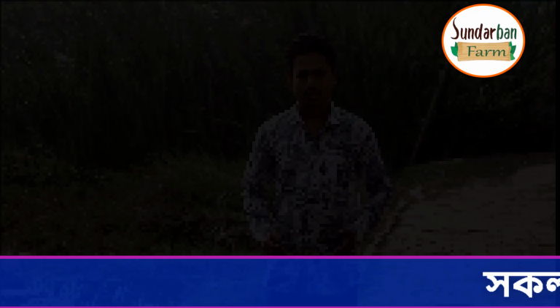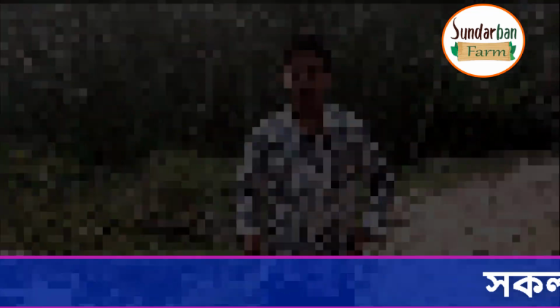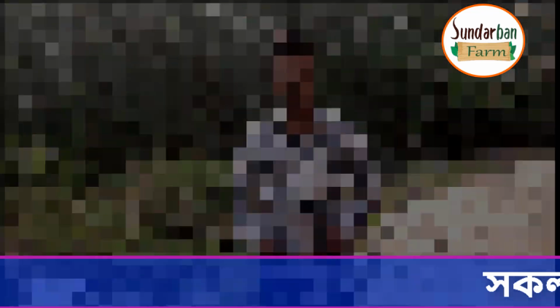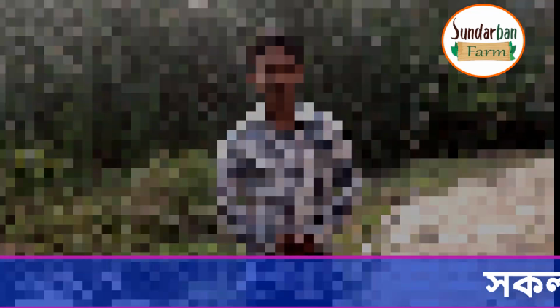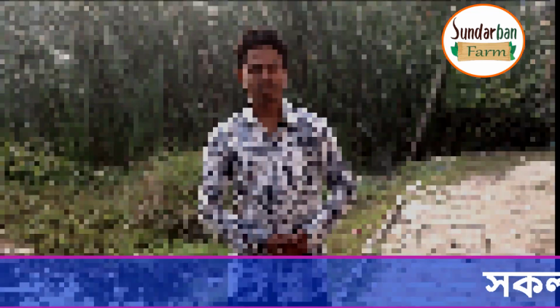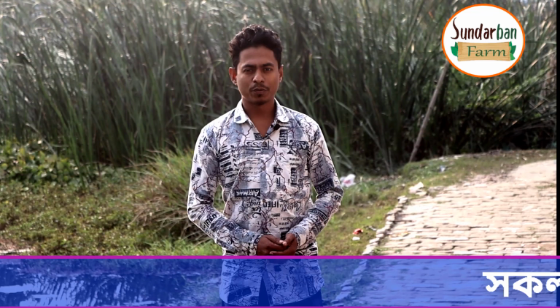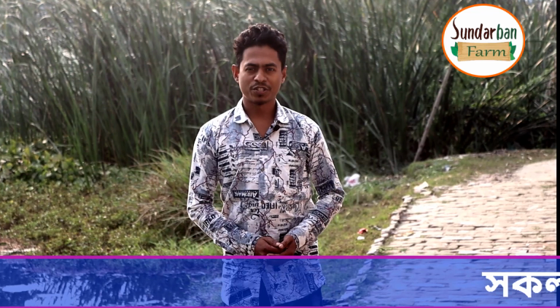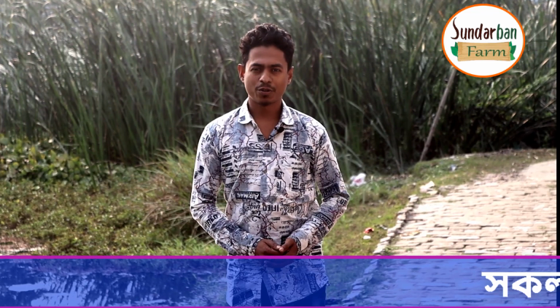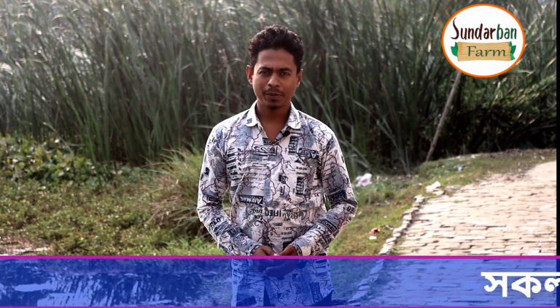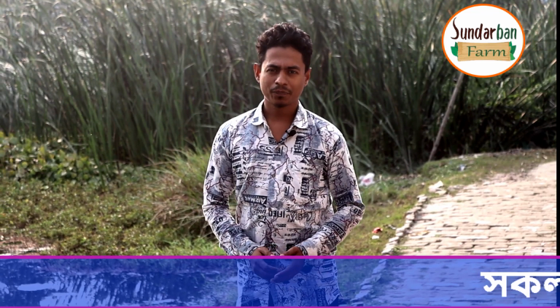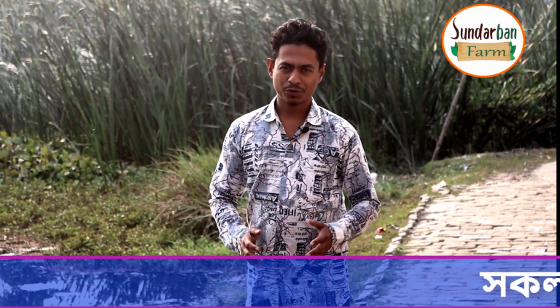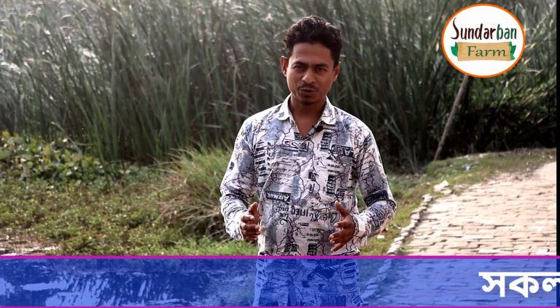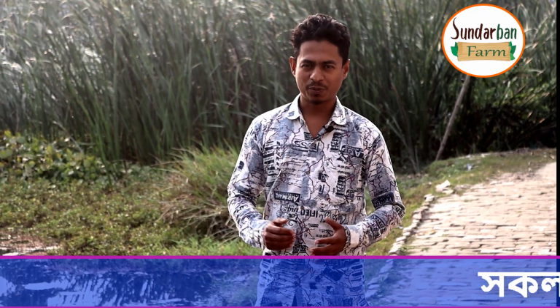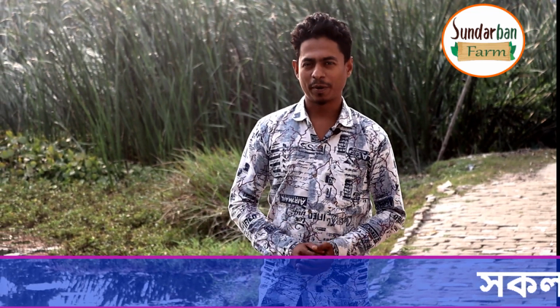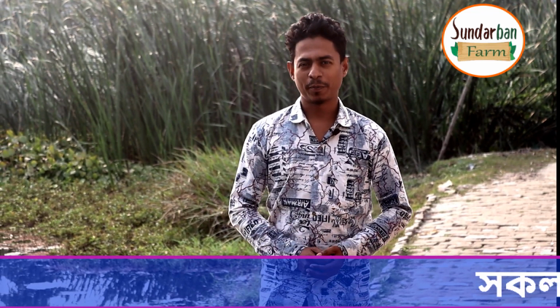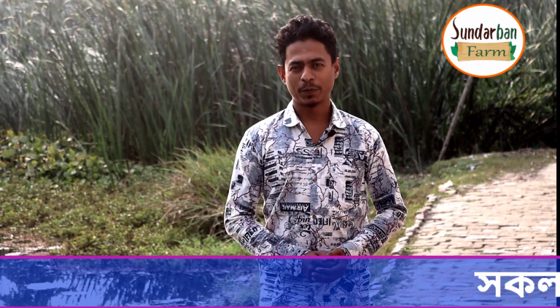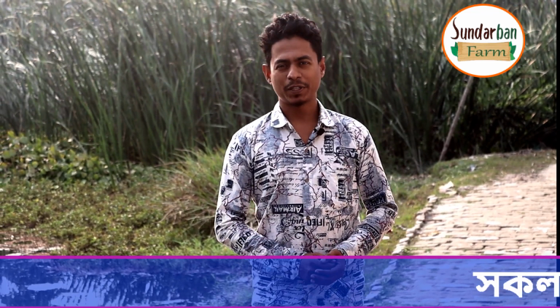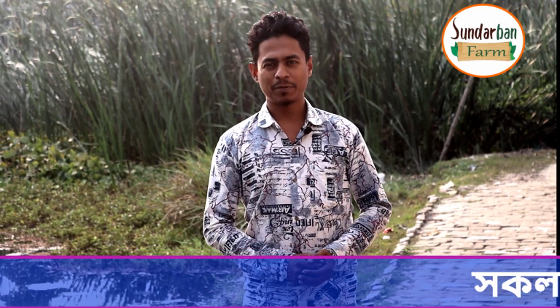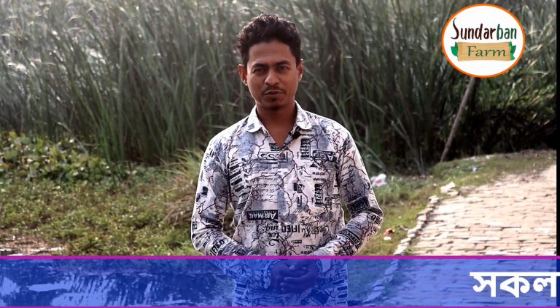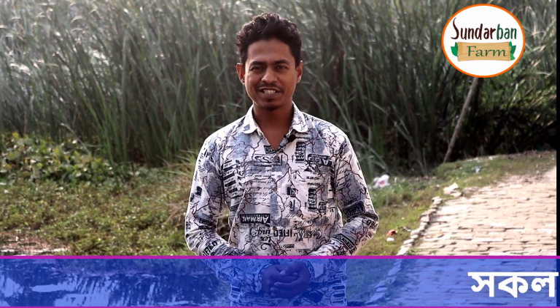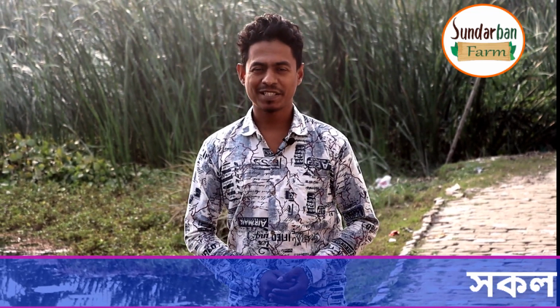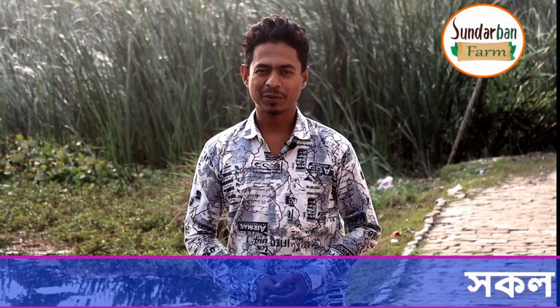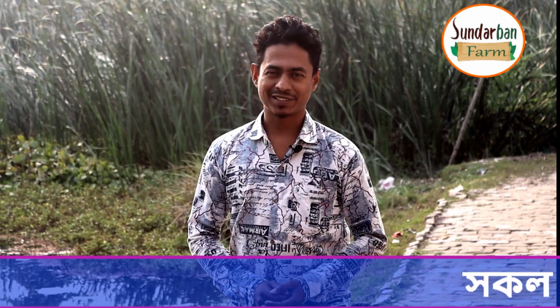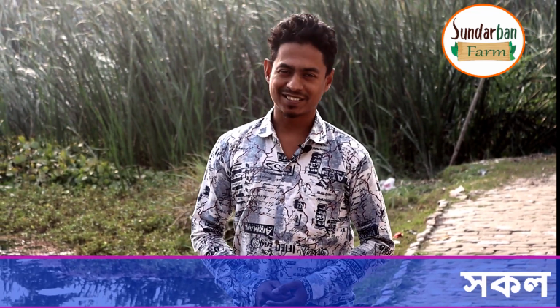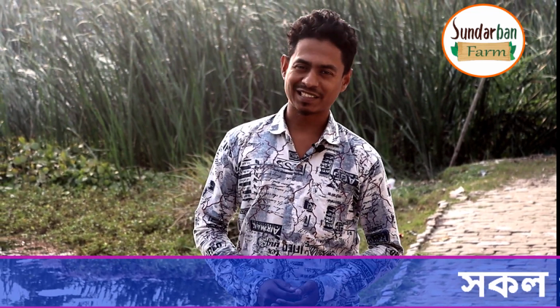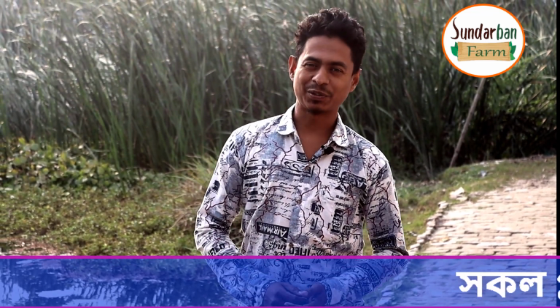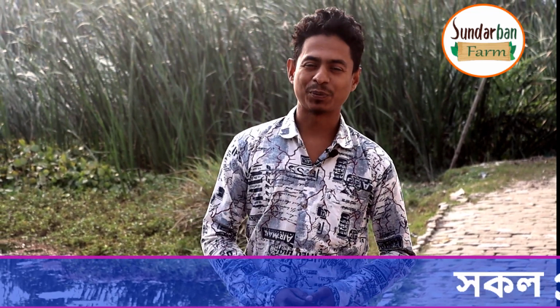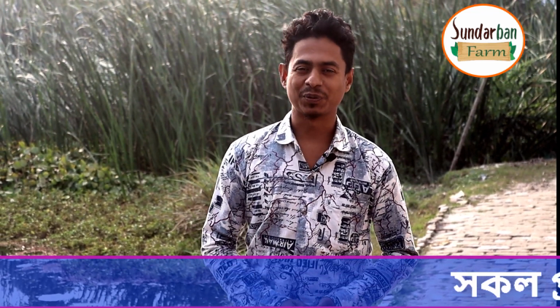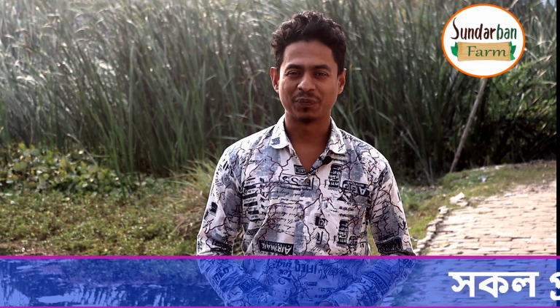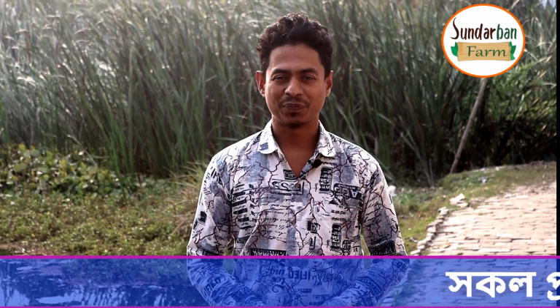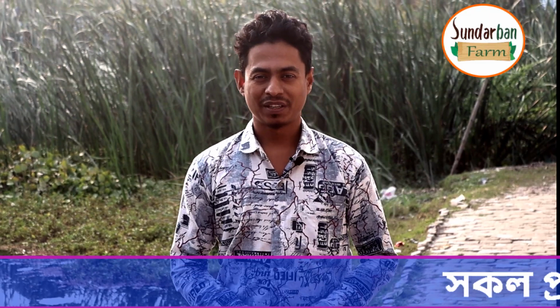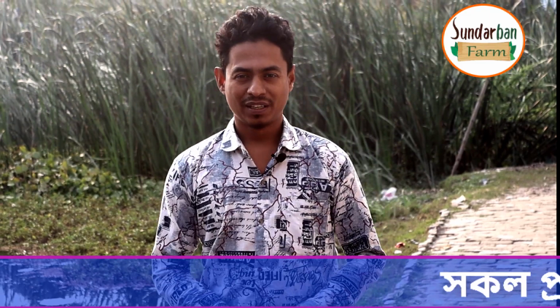Assalamualaikum, how are you? My name is Shundhavan Farmer. I am Muzayad Islam. I am Shavayakita.